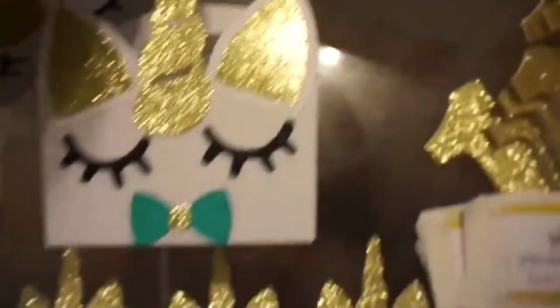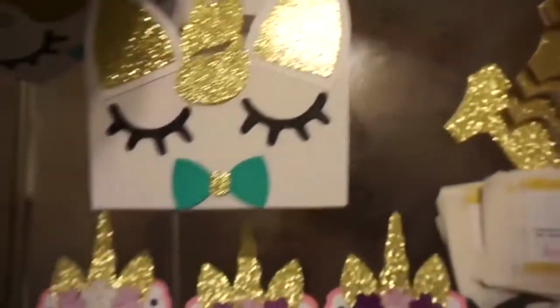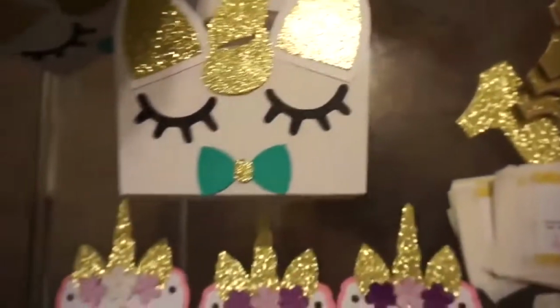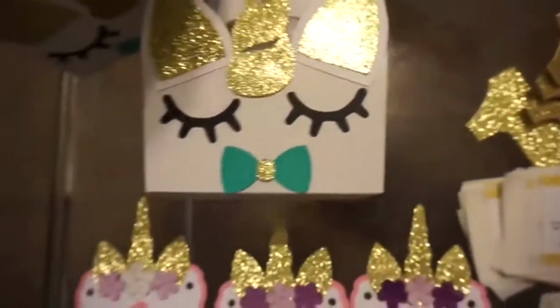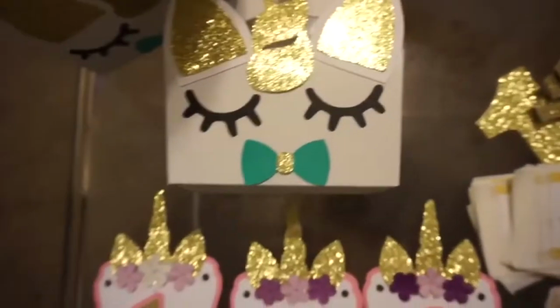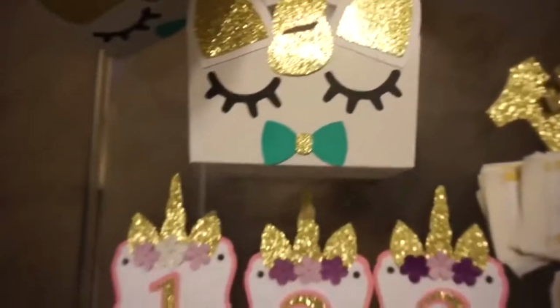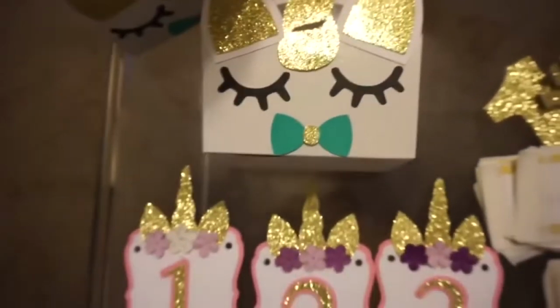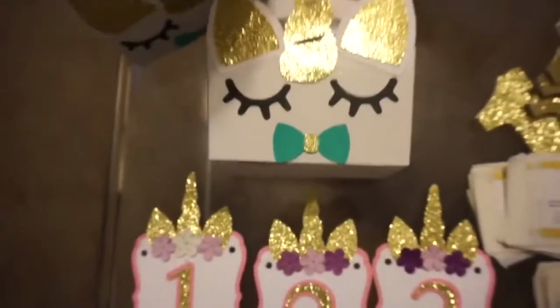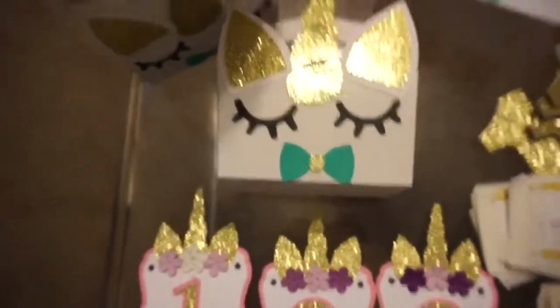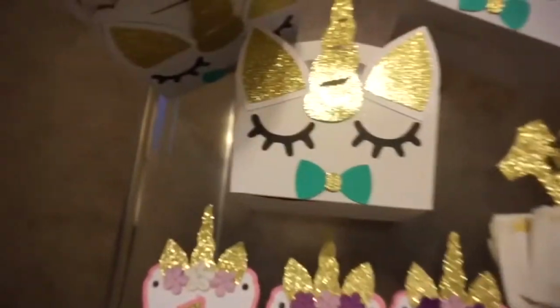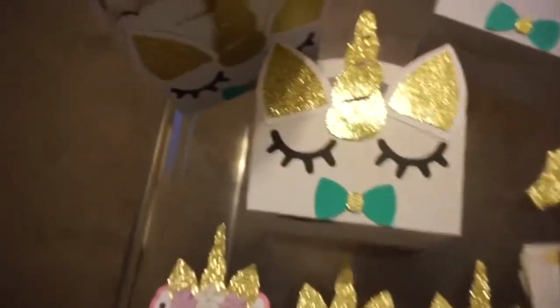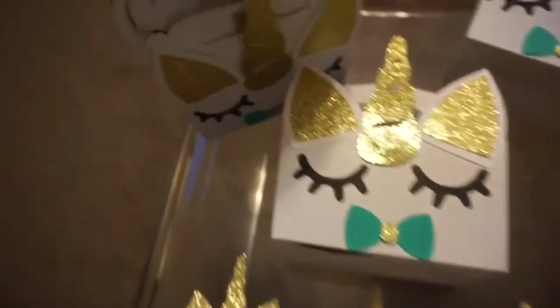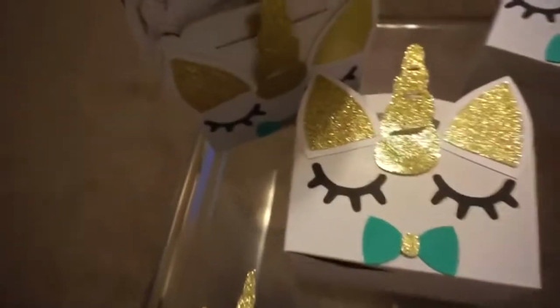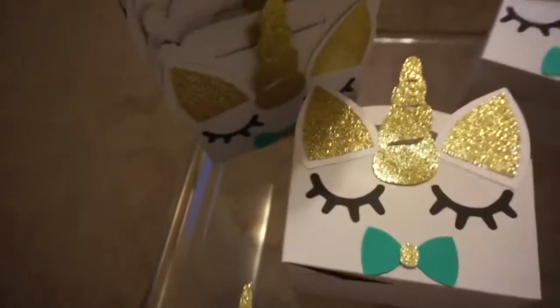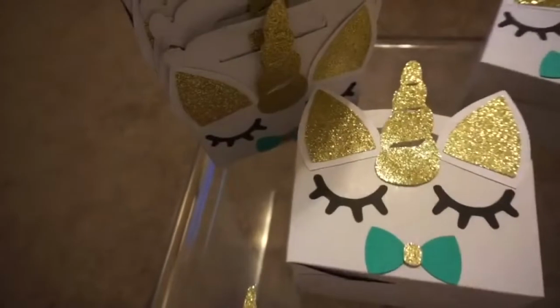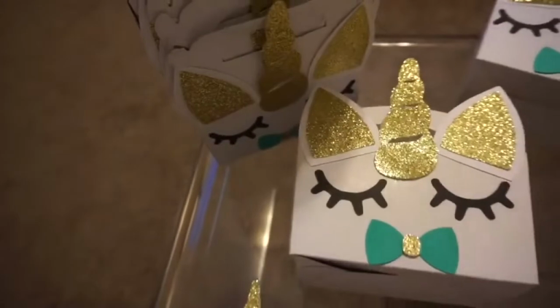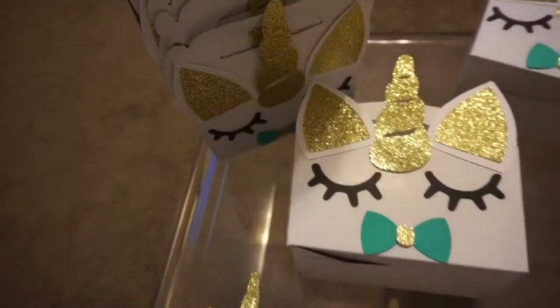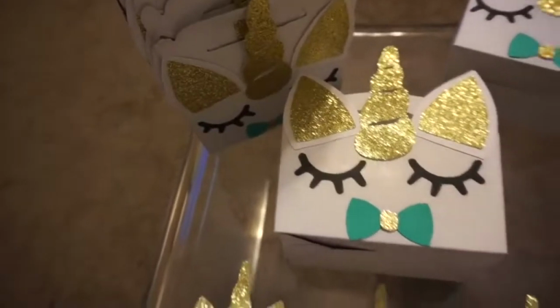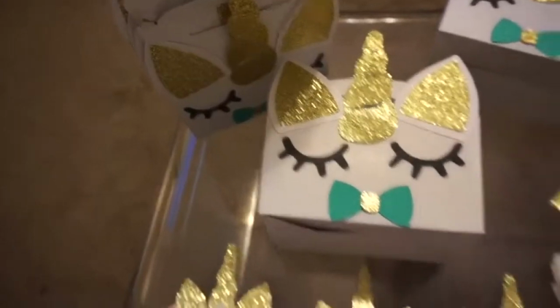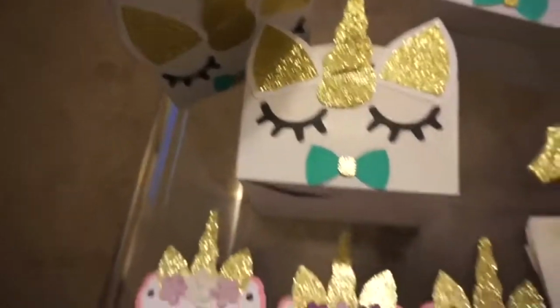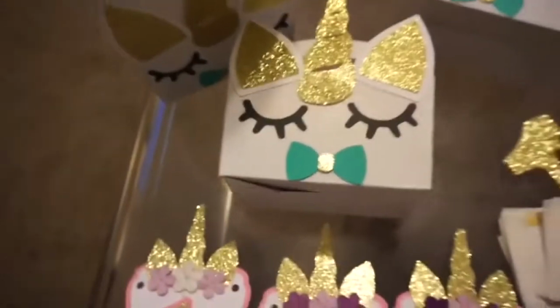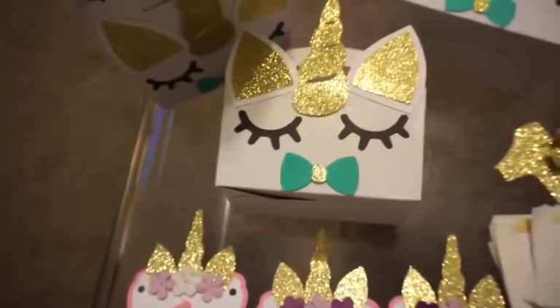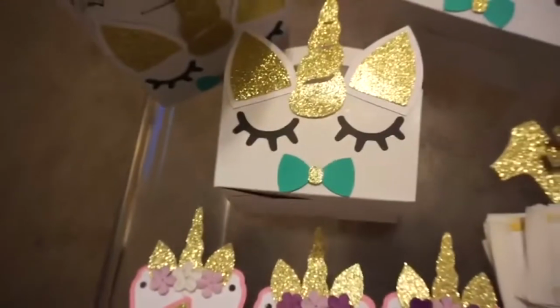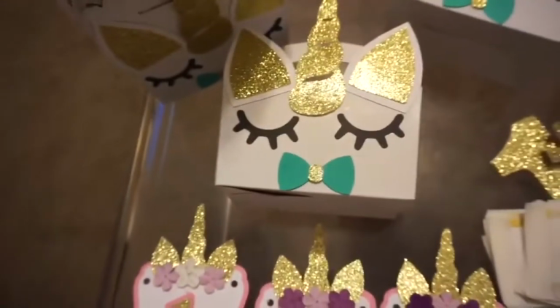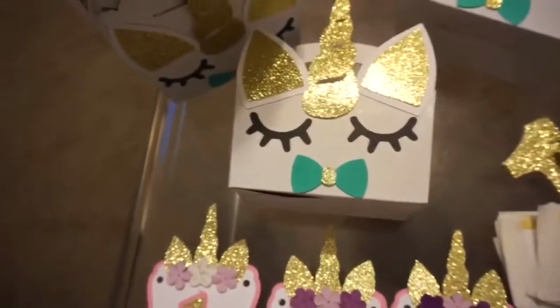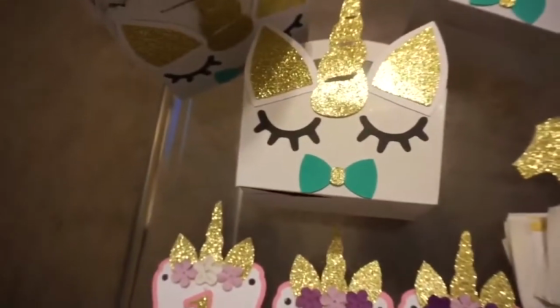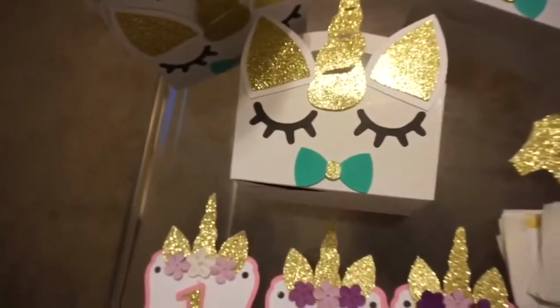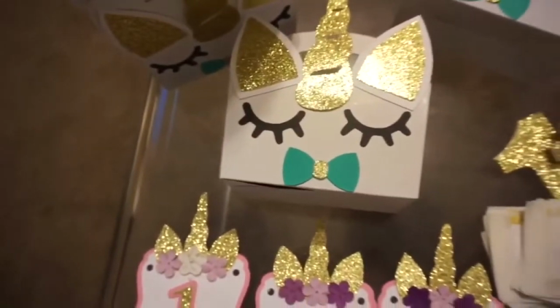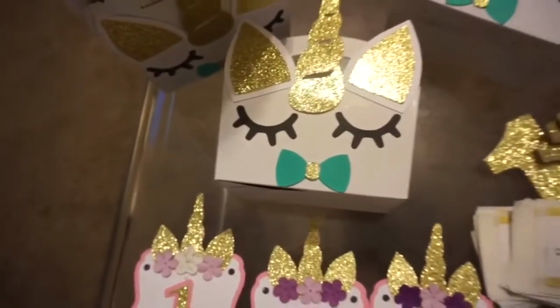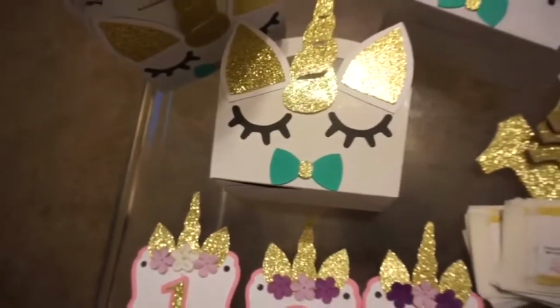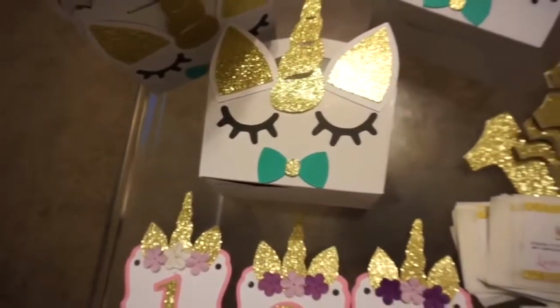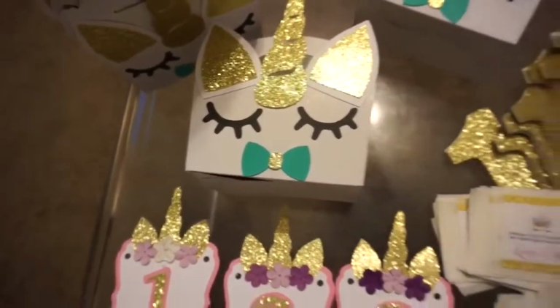These gable boxes here are for the boys. I added the mint color to distinguish them from the girls' gable boxes.